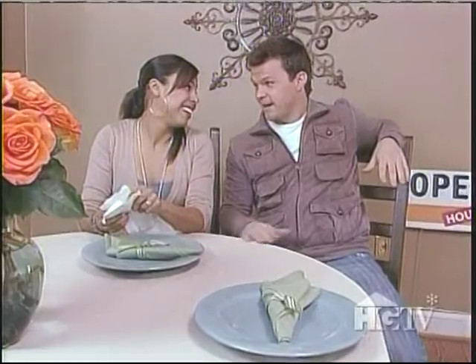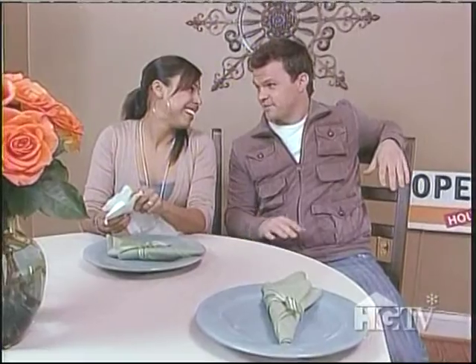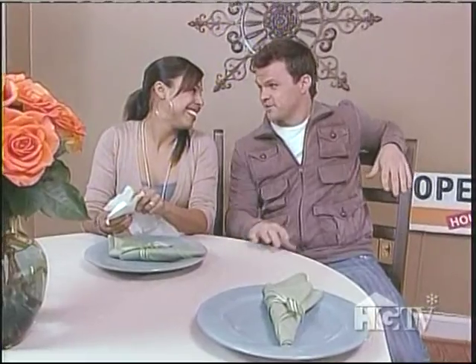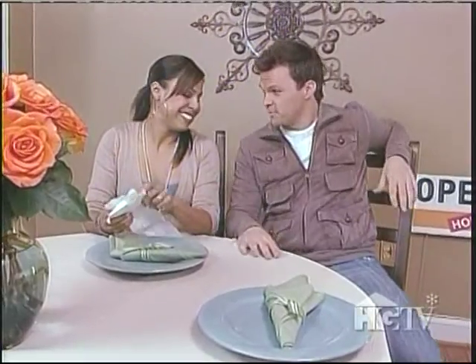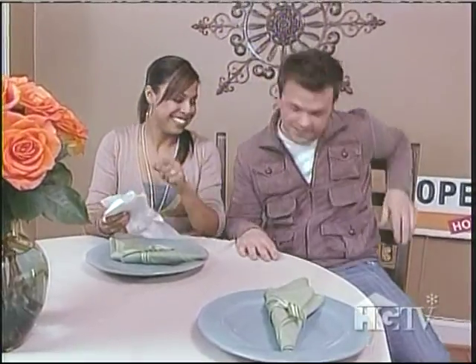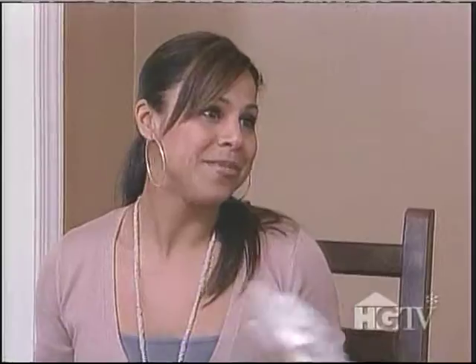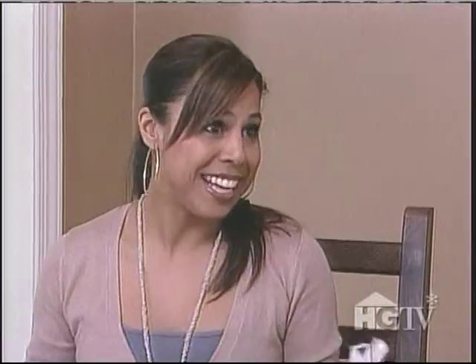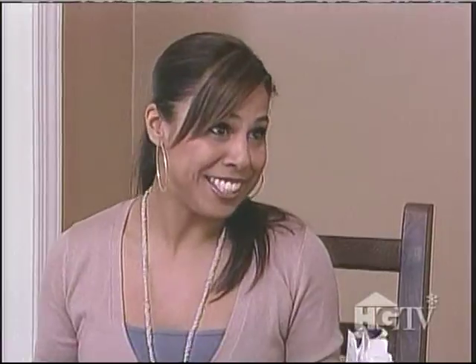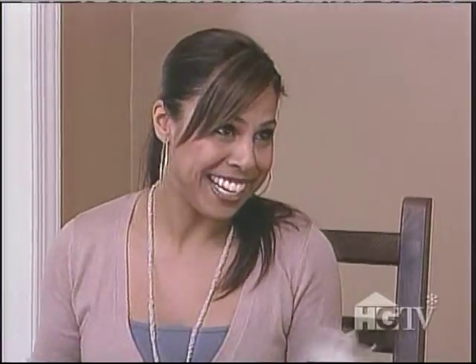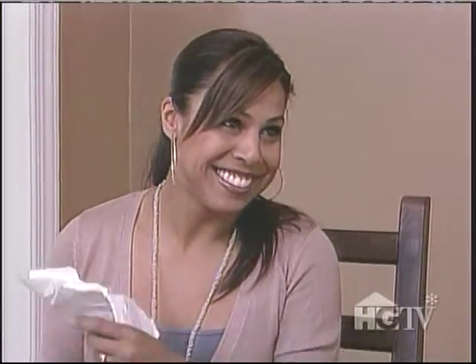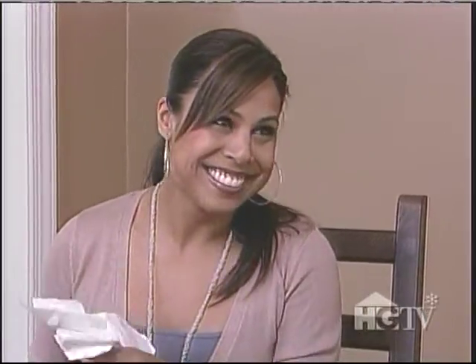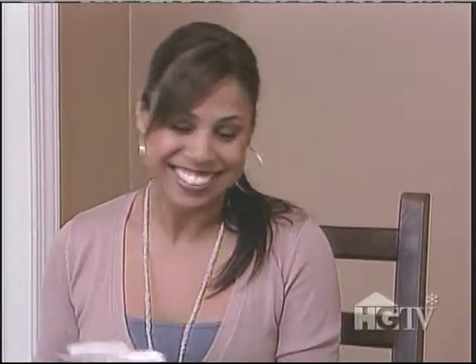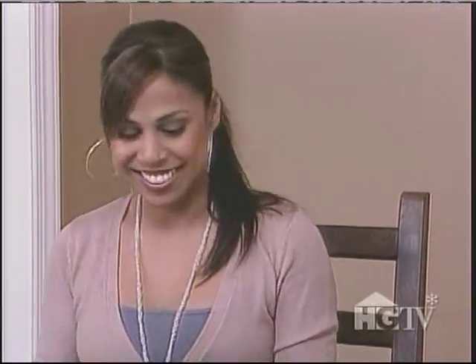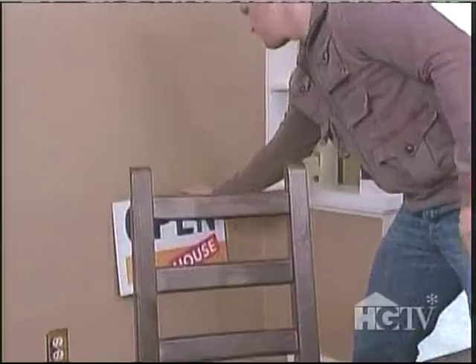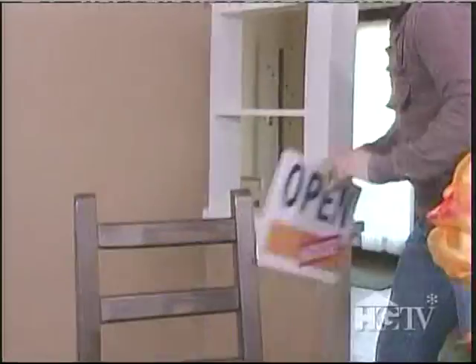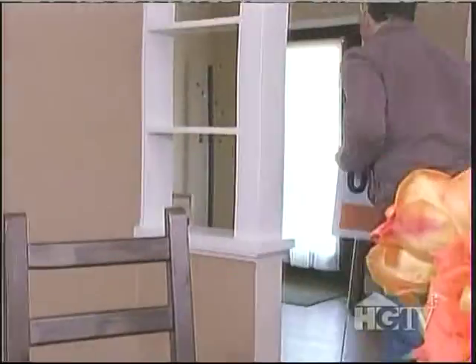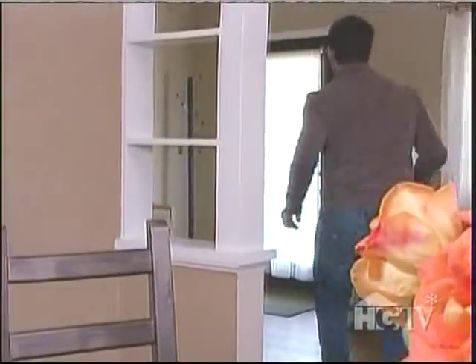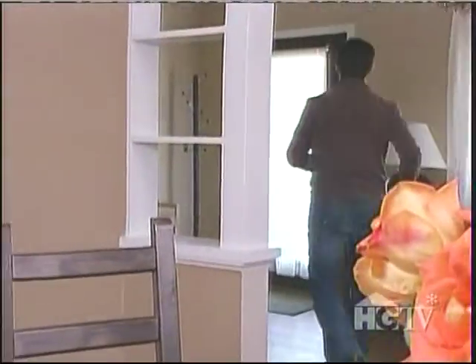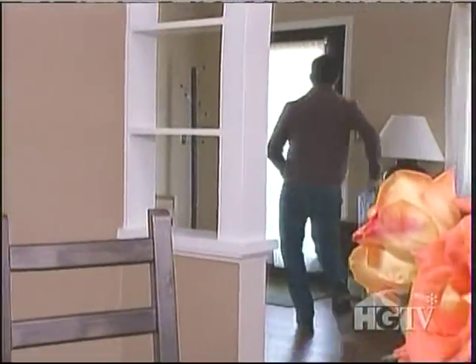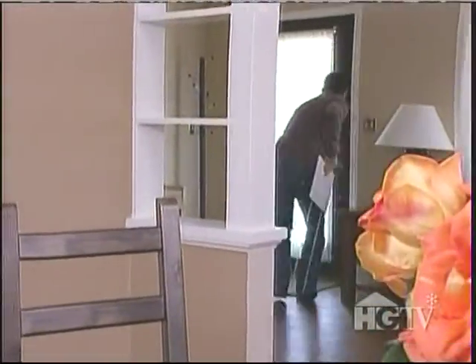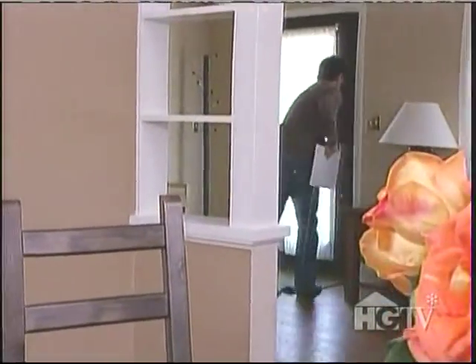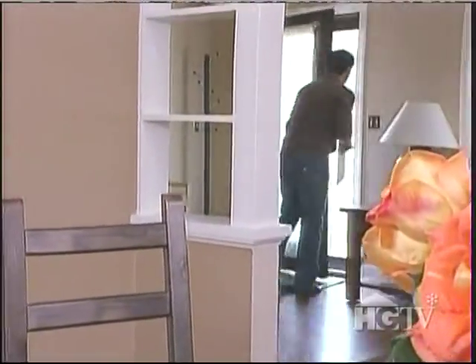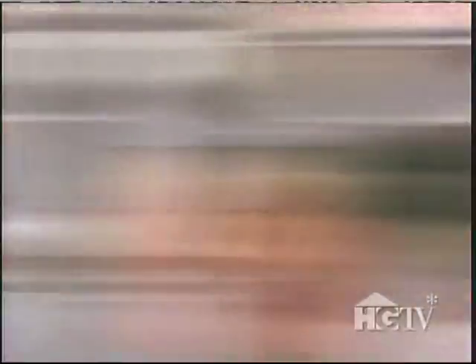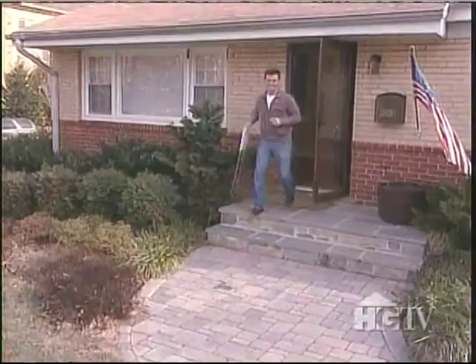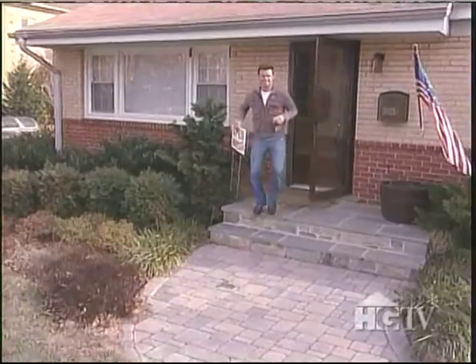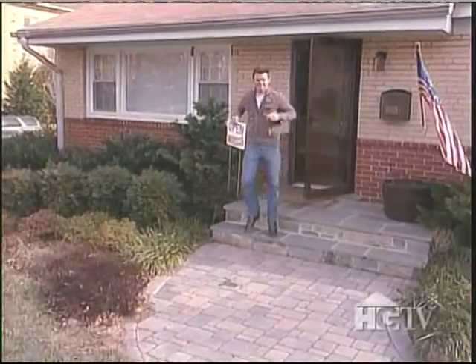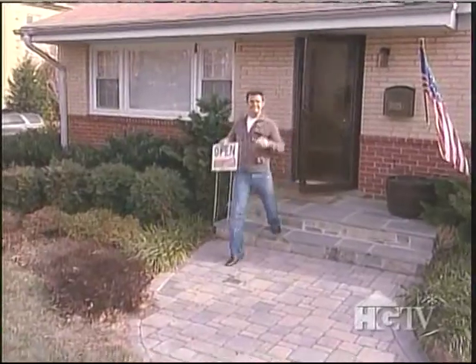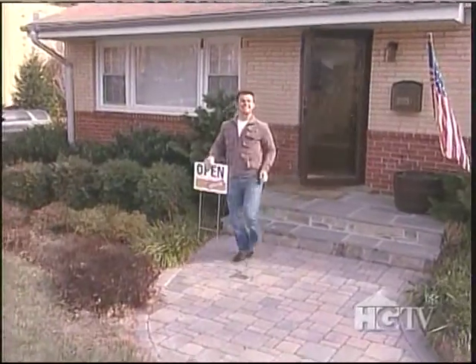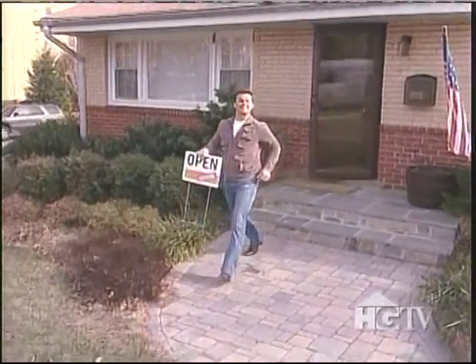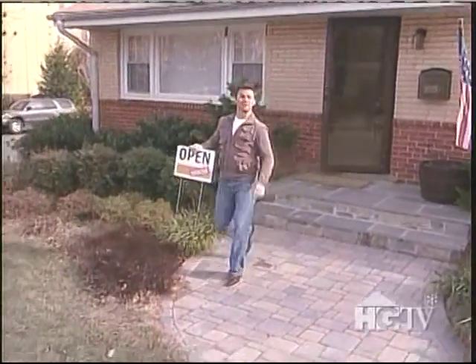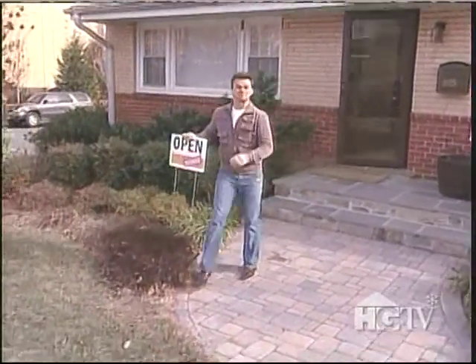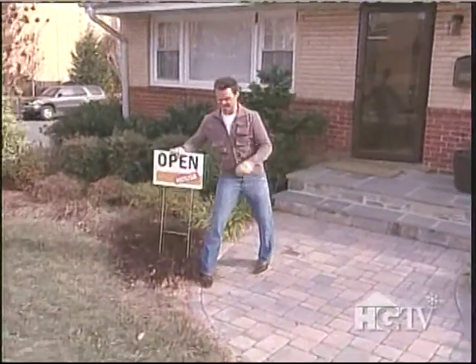I'm gonna start the open house. Let's sell this place.